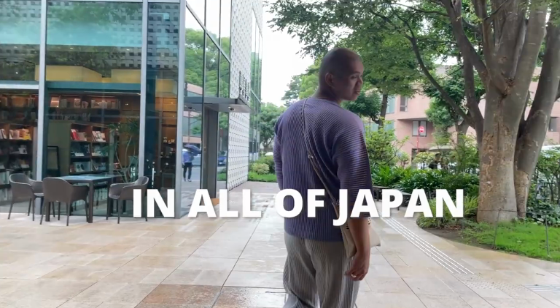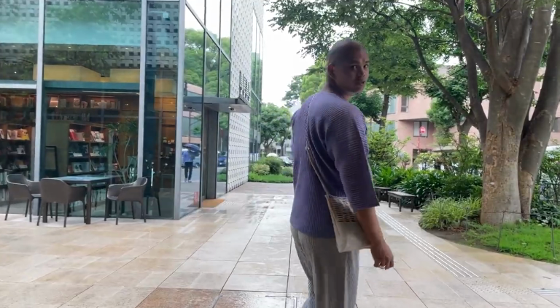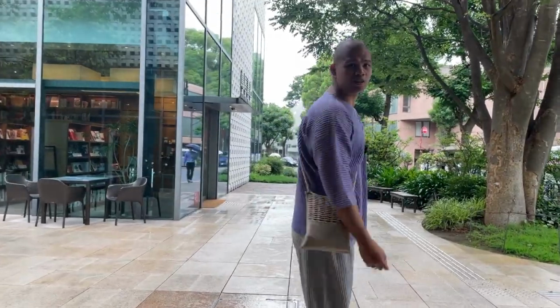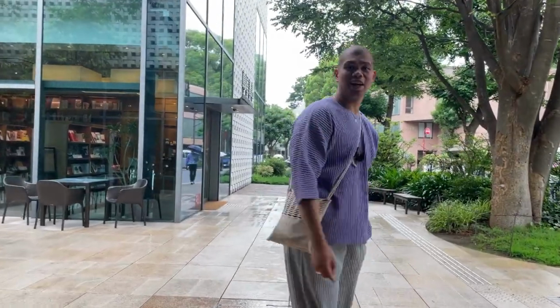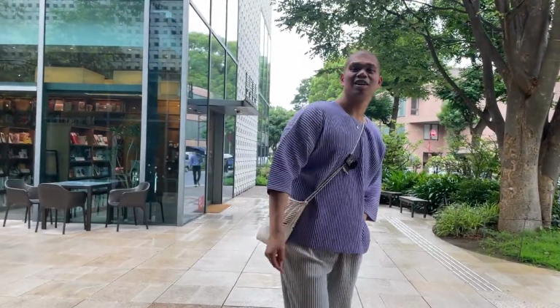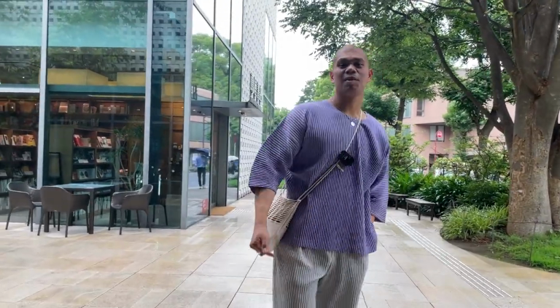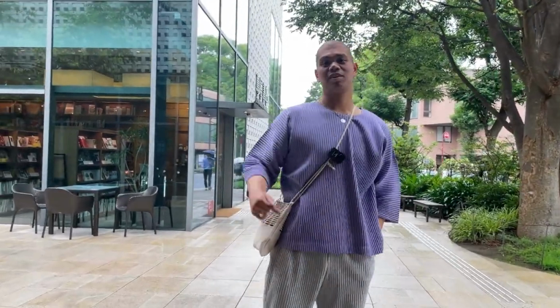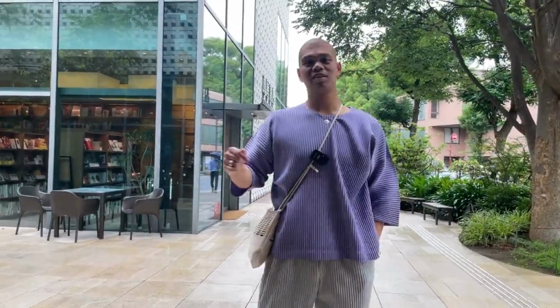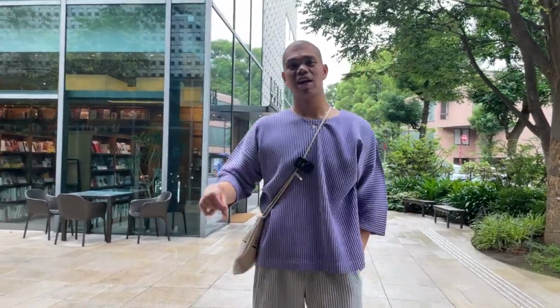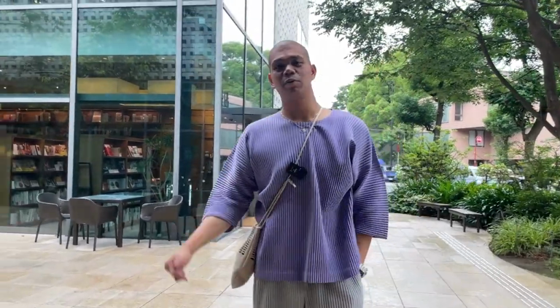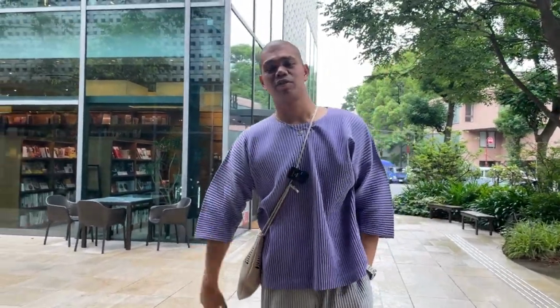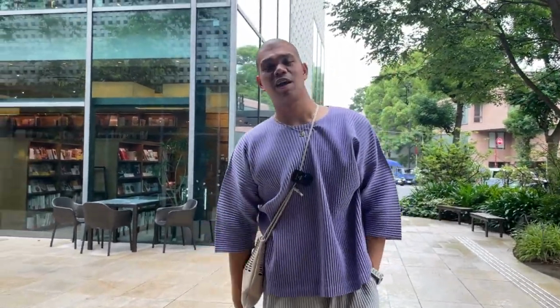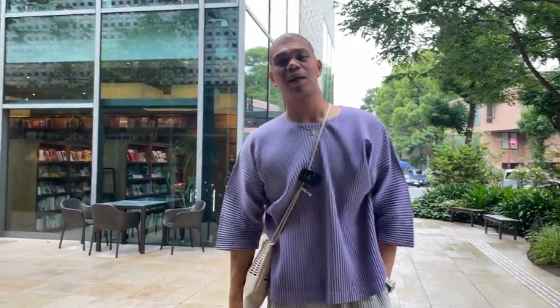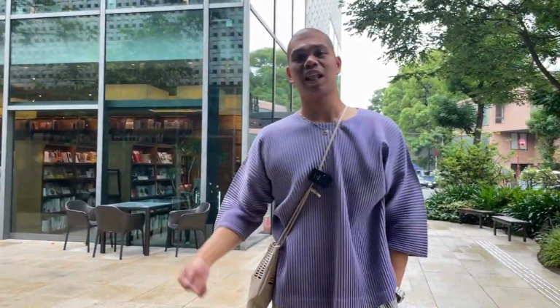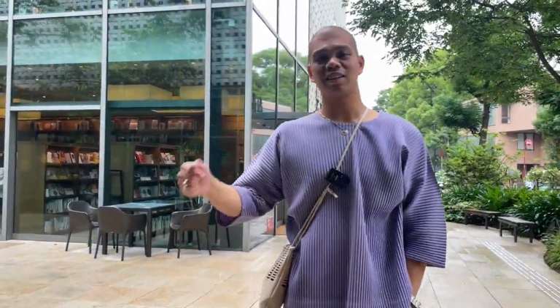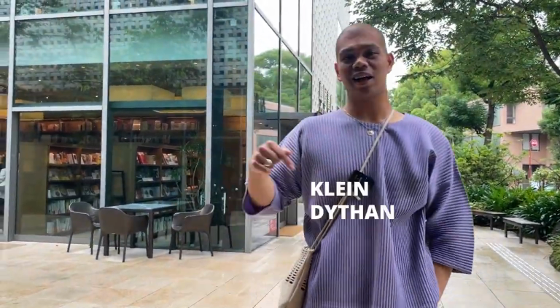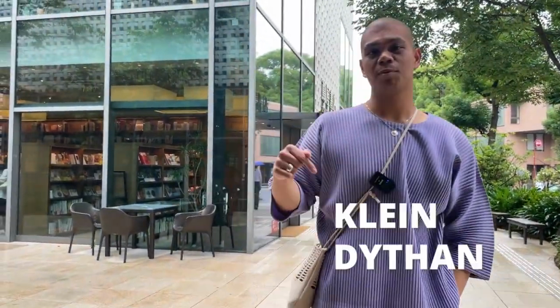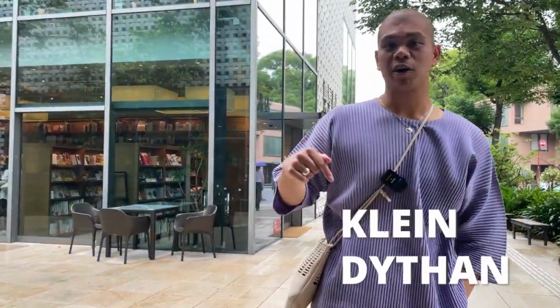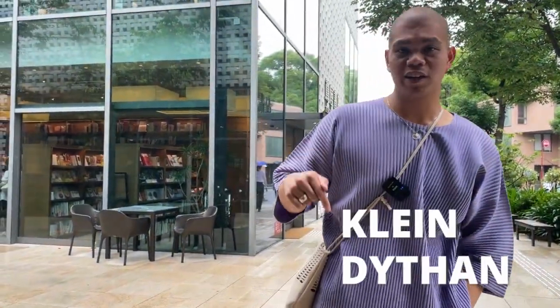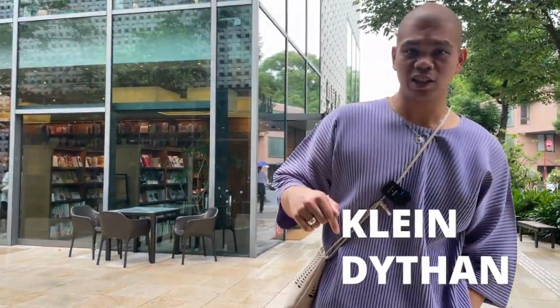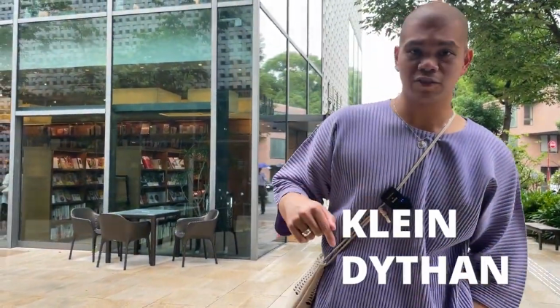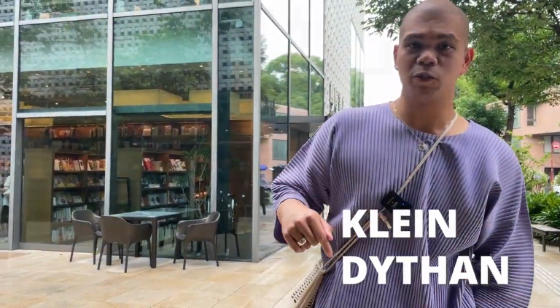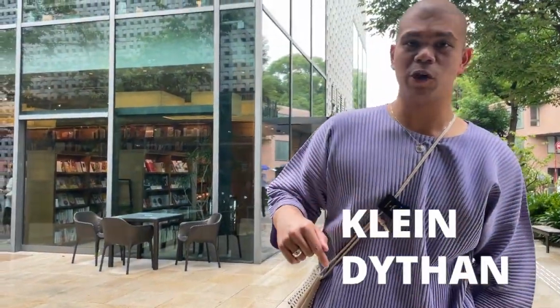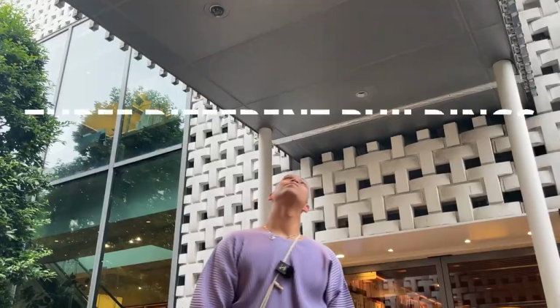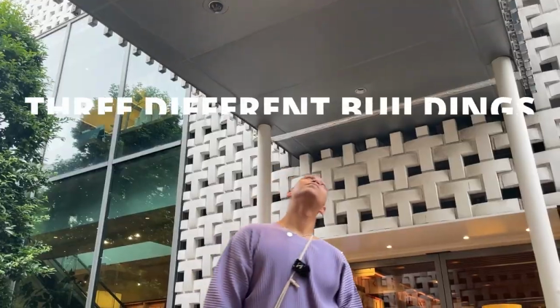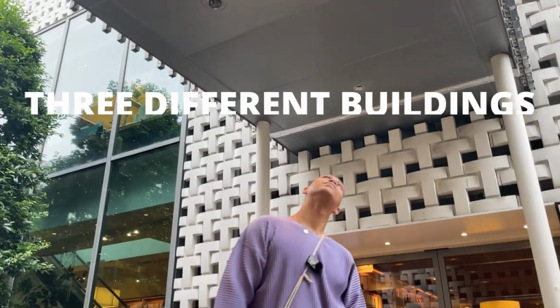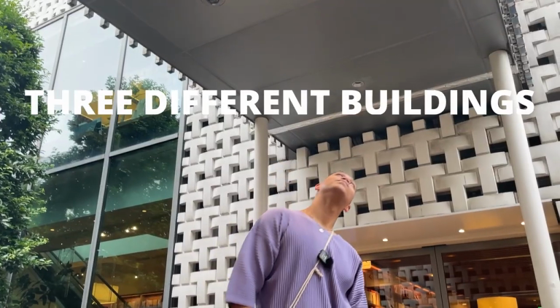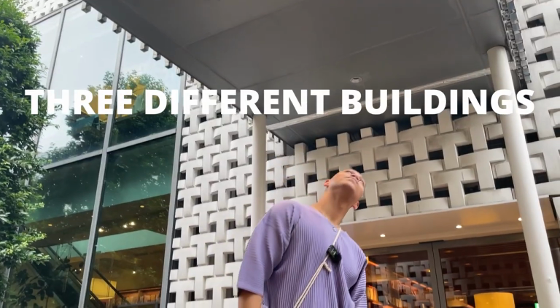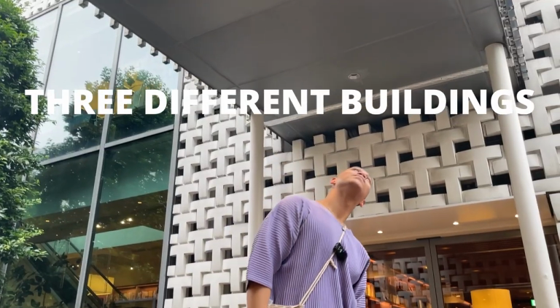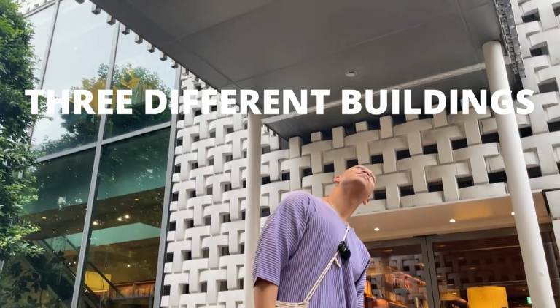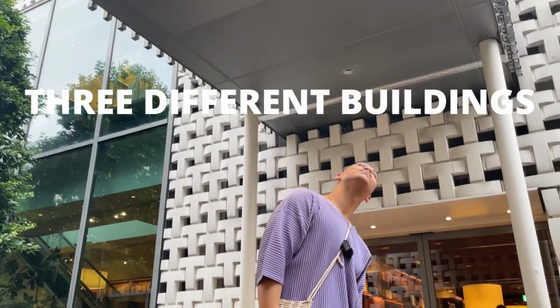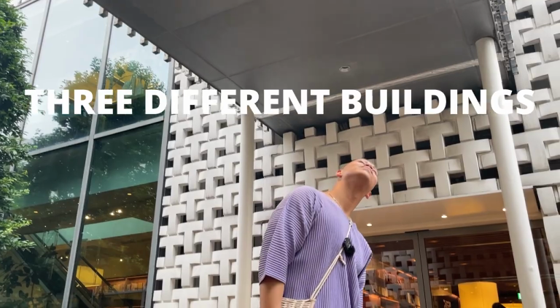The Daikanyama T-Site was designed by Klein Dytham Architecture out of Tokyo and is made up of three different buildings.